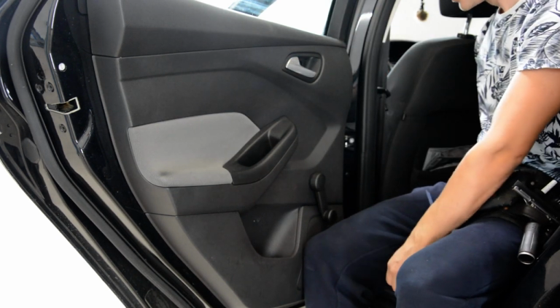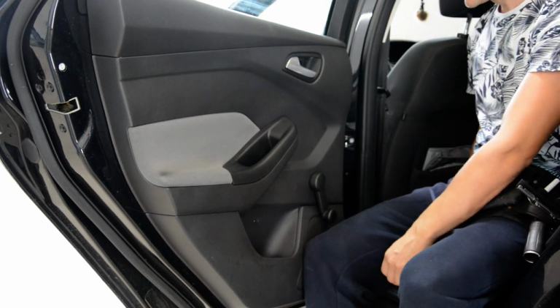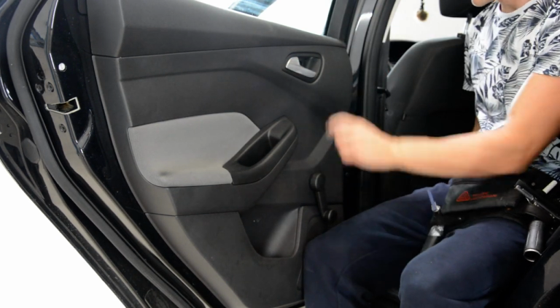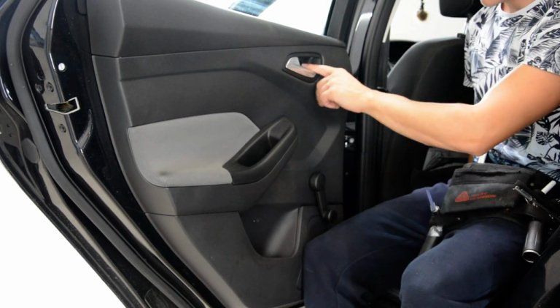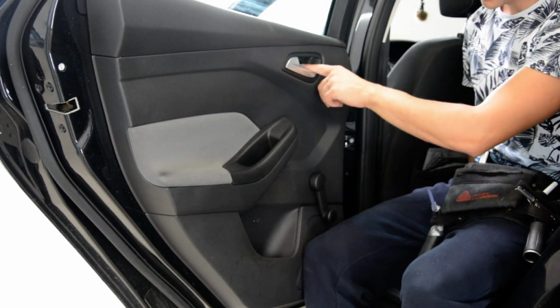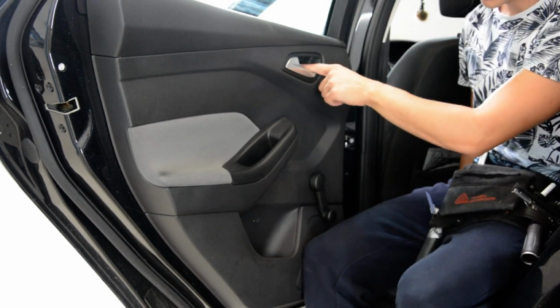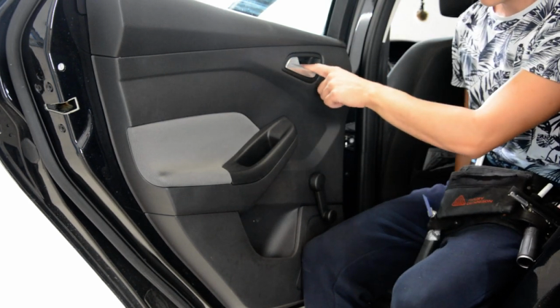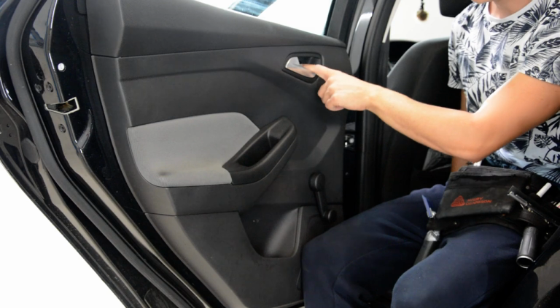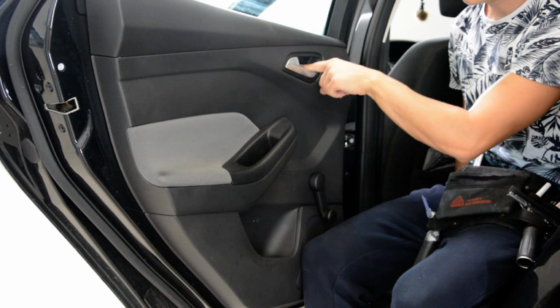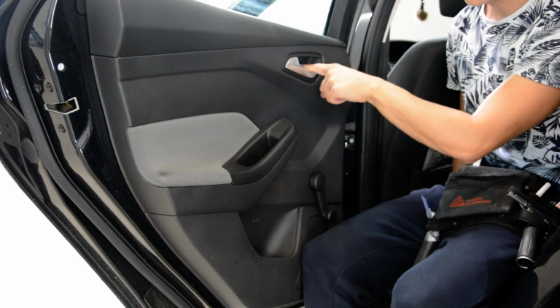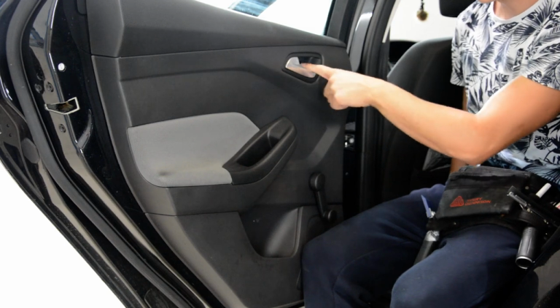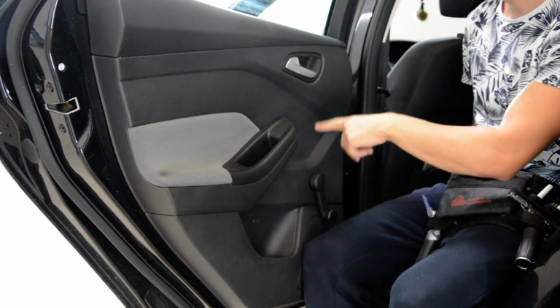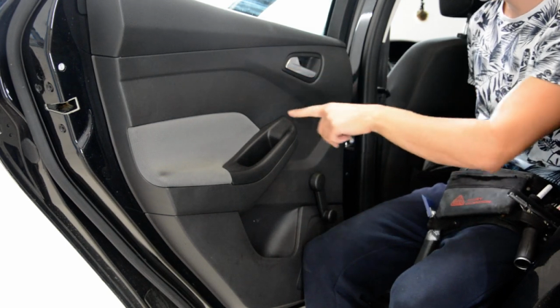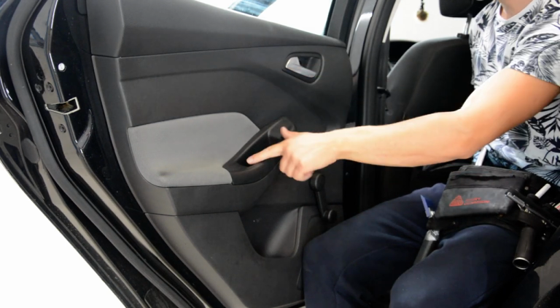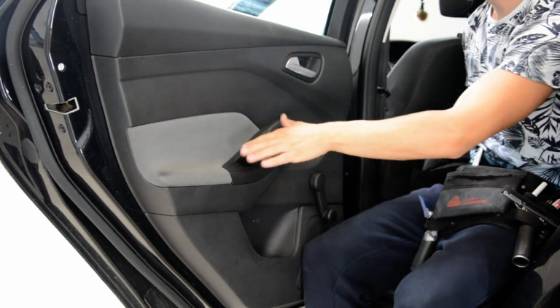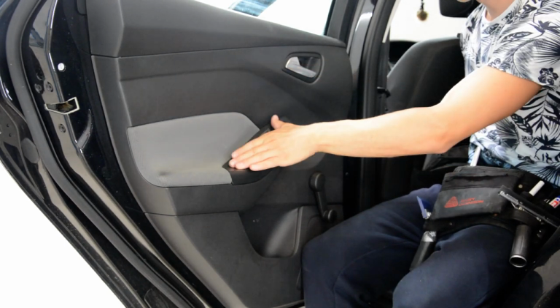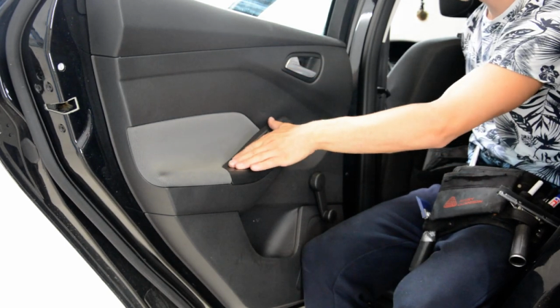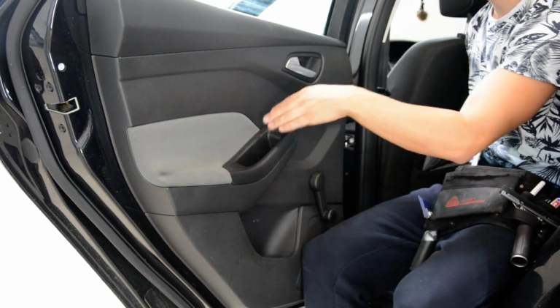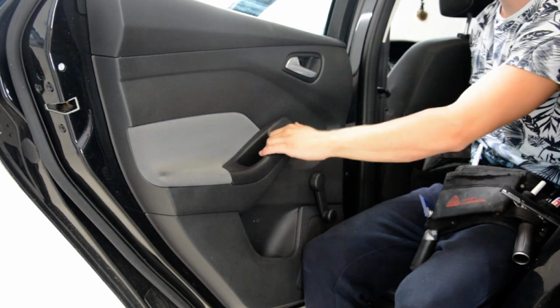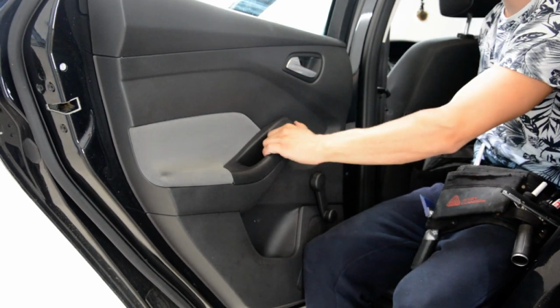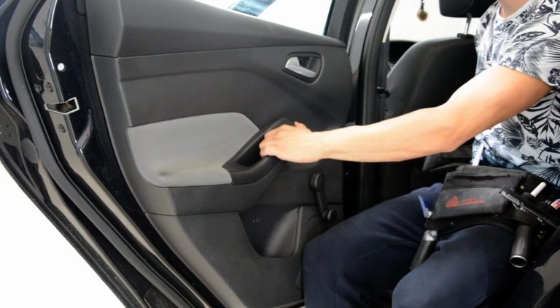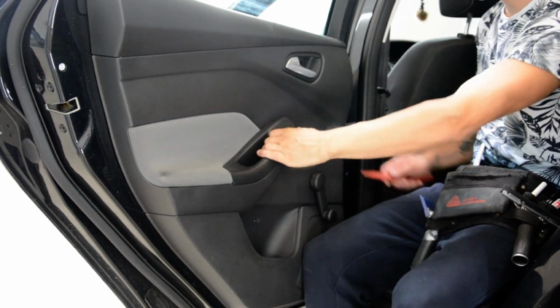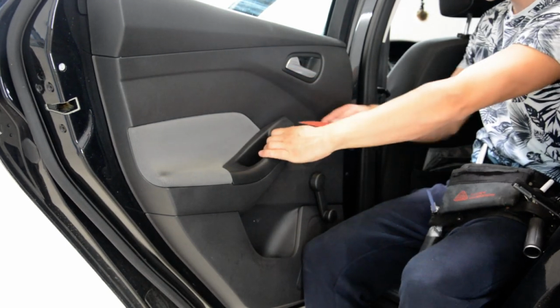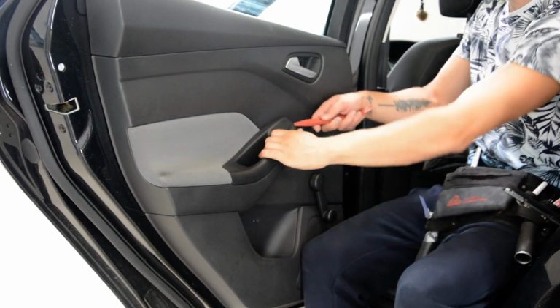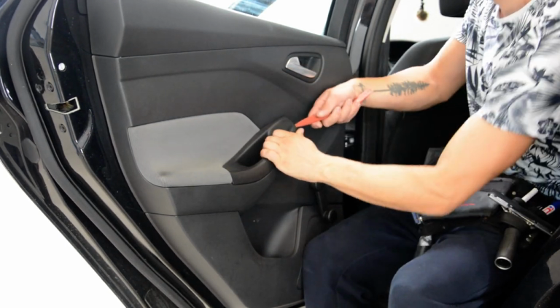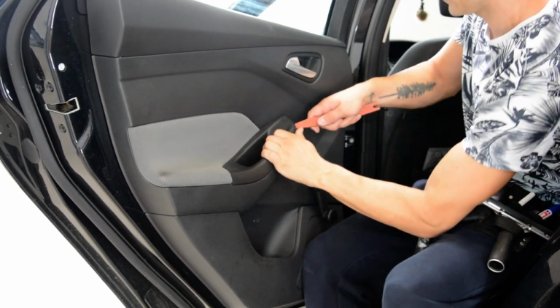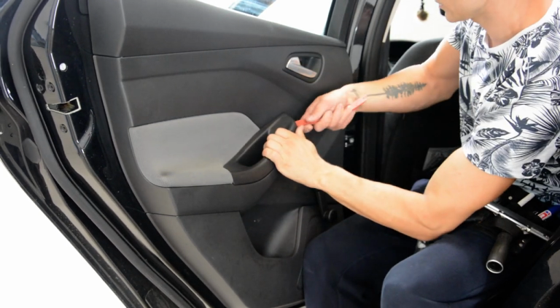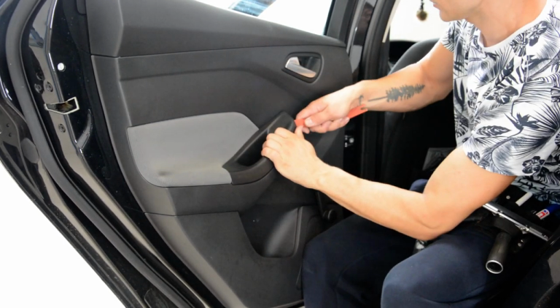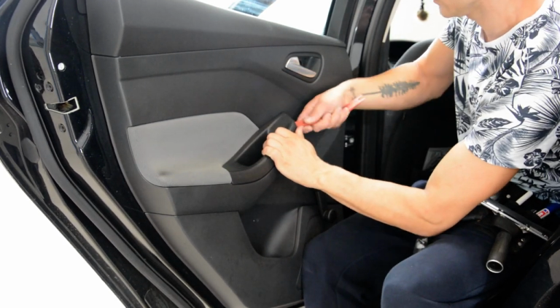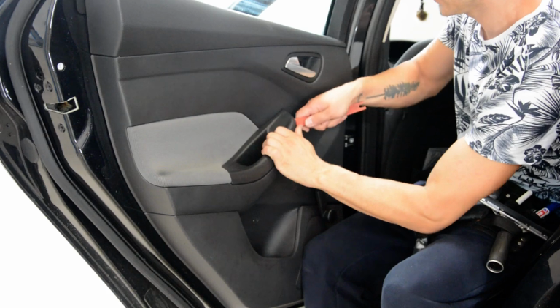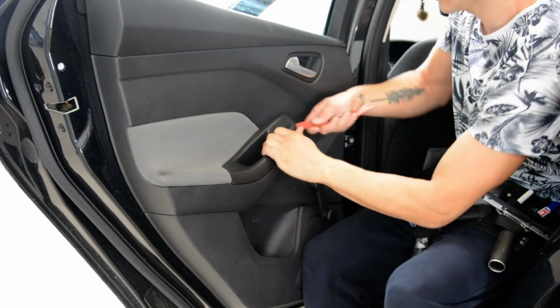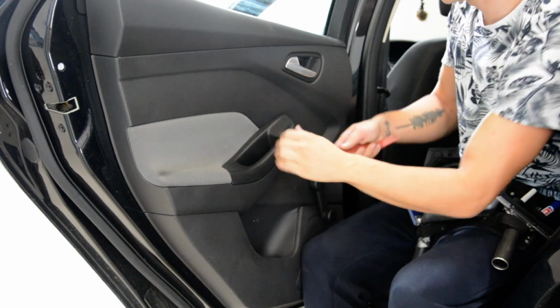You will have one screw here, and another two screws are under this plastic cover.